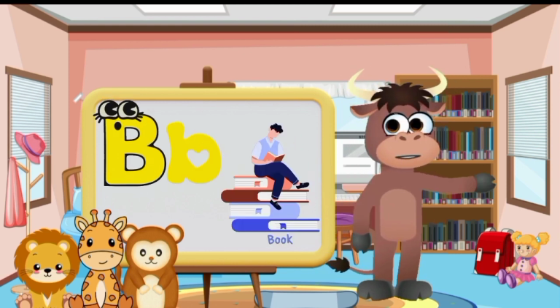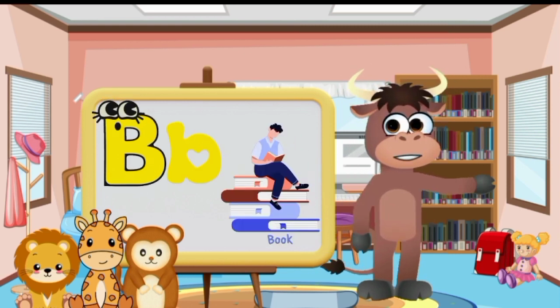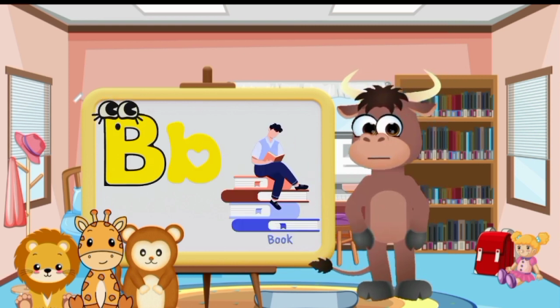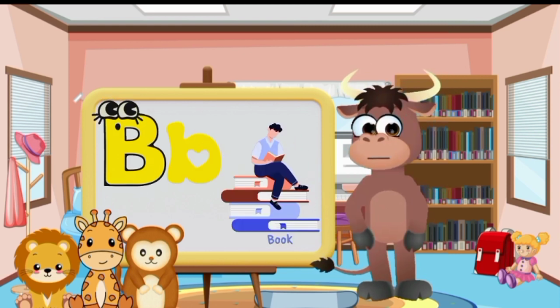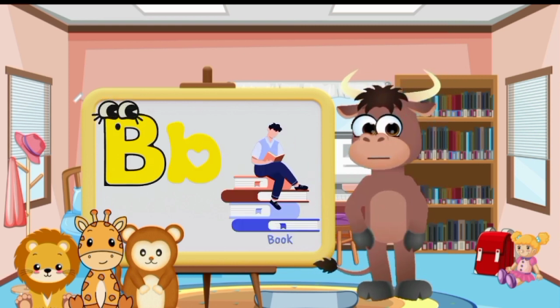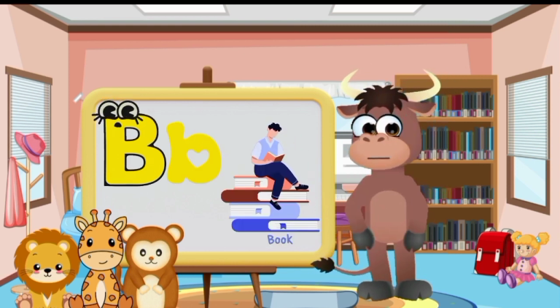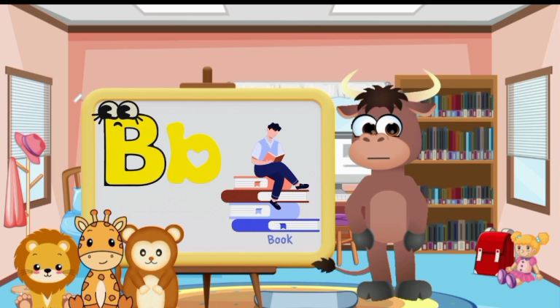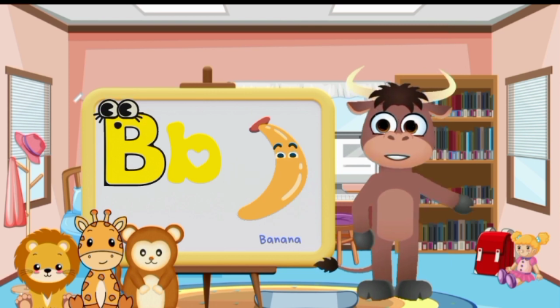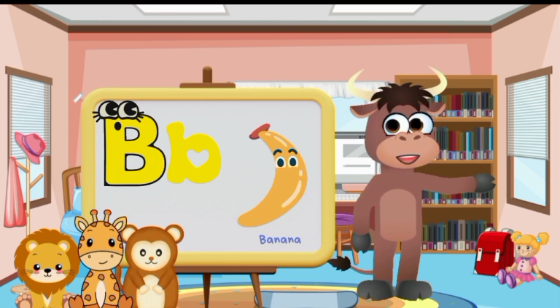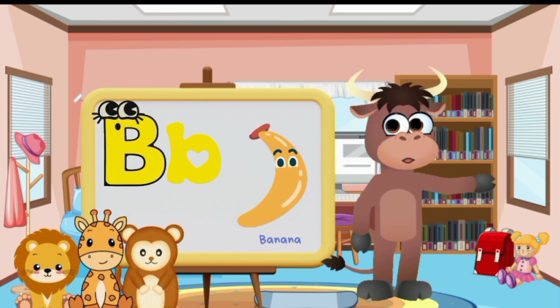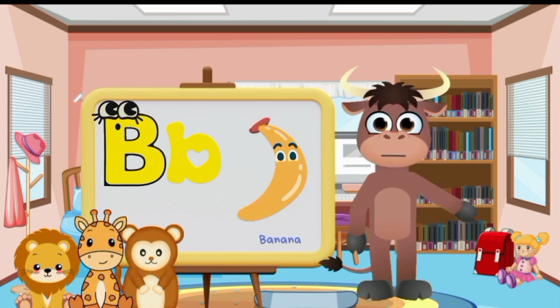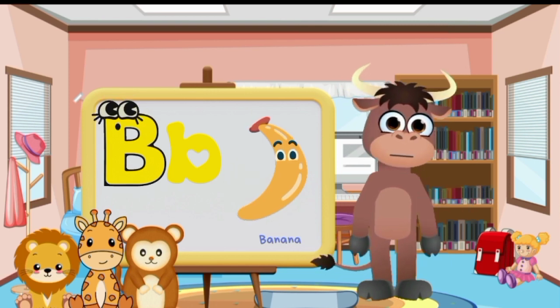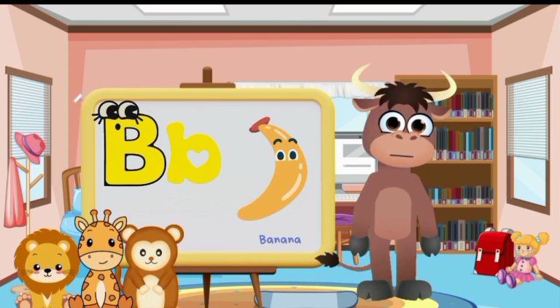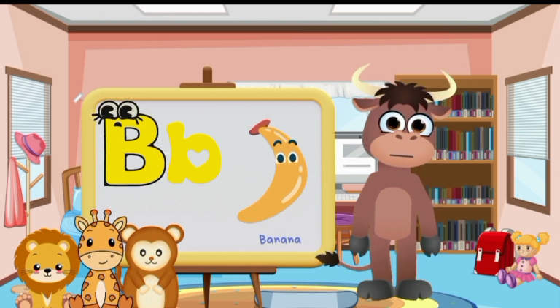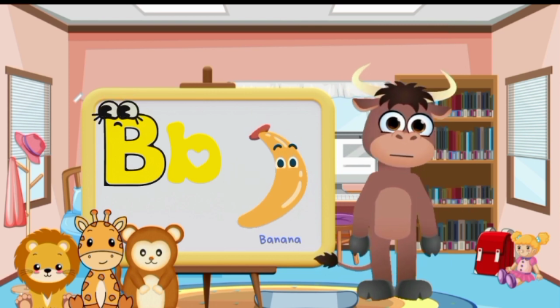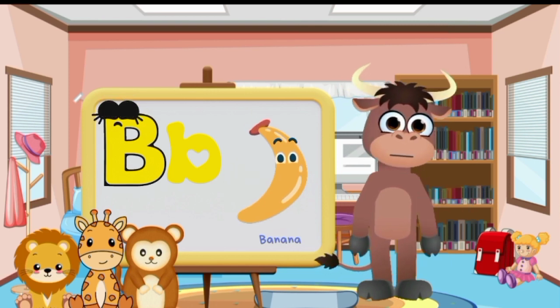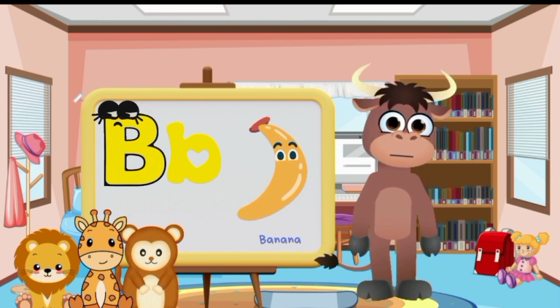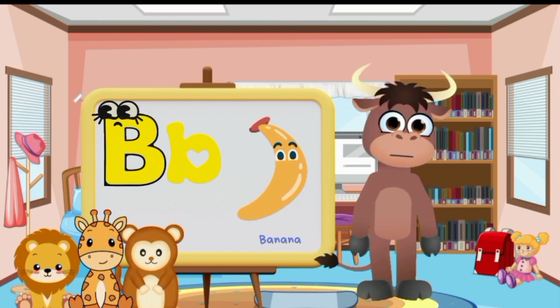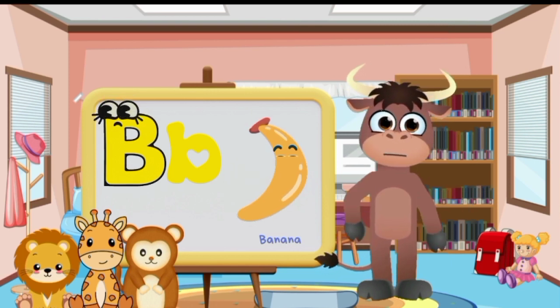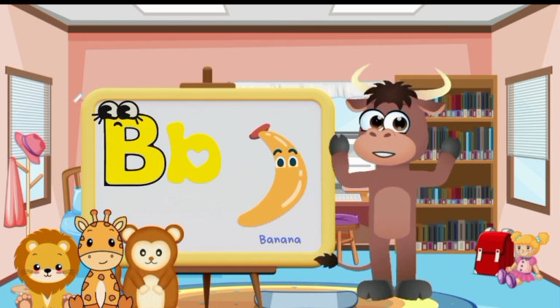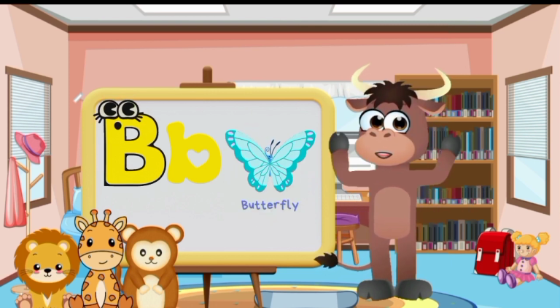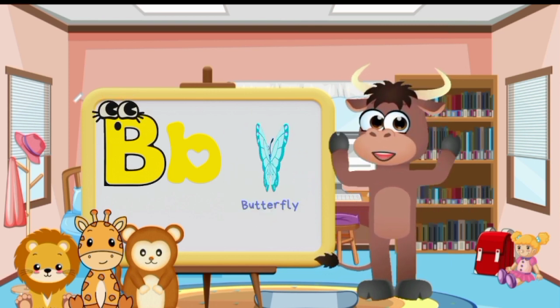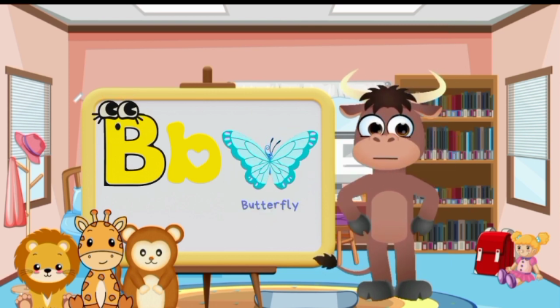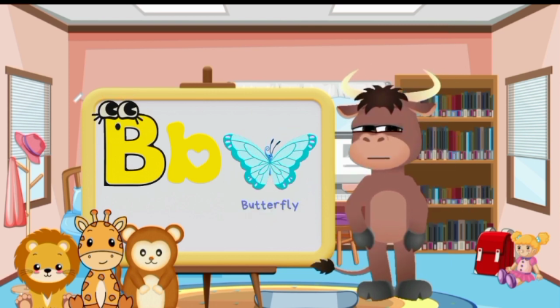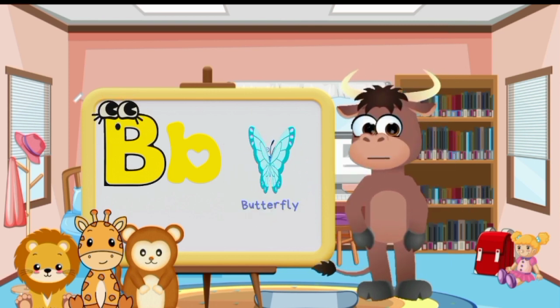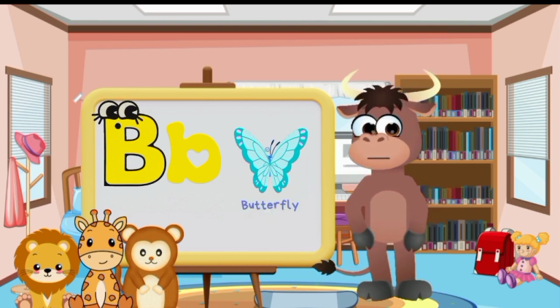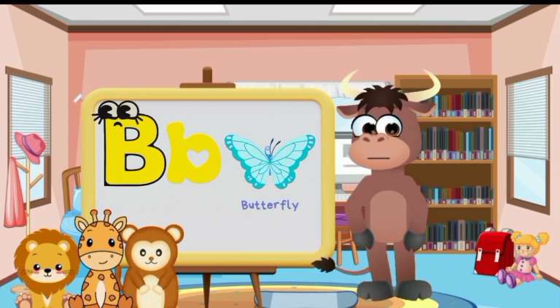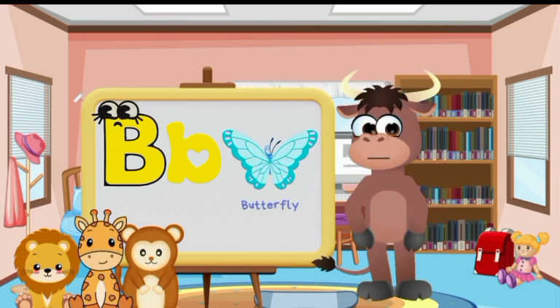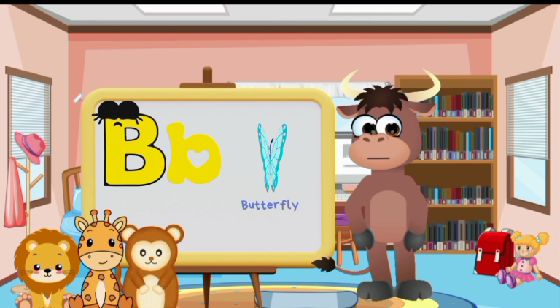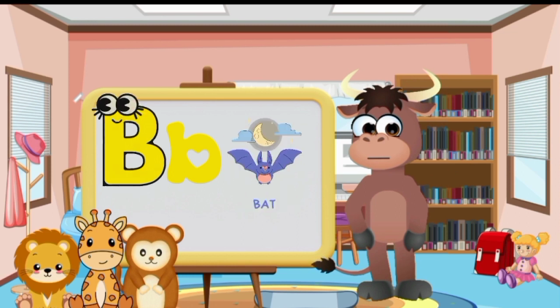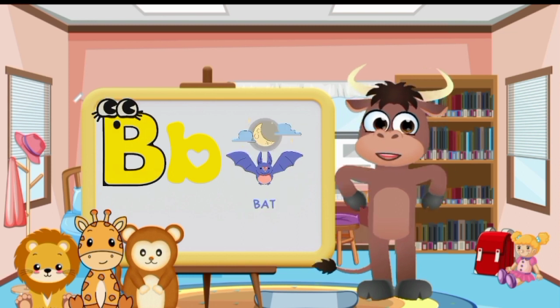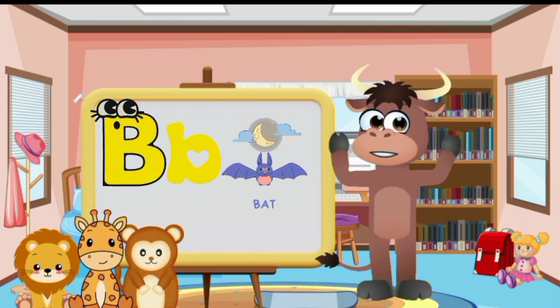Big letter B and small letter B. Butterfly. Bat.